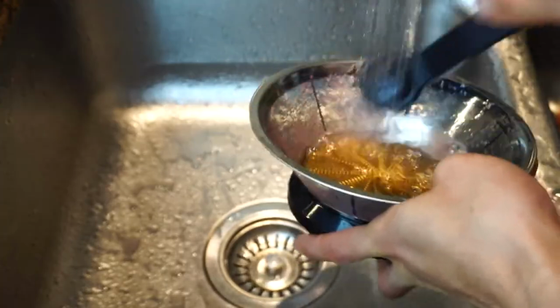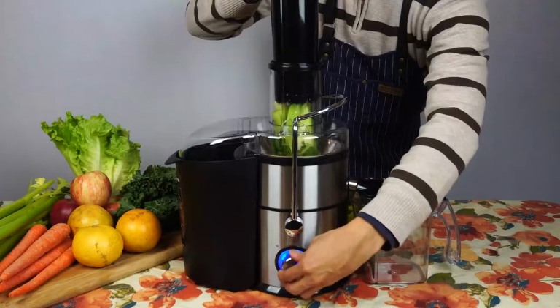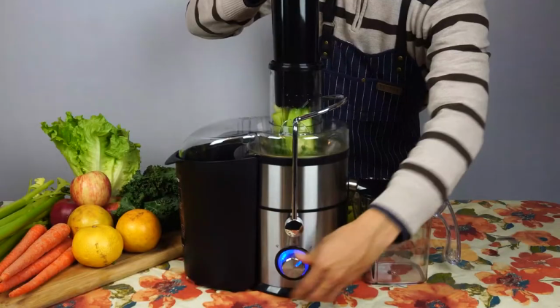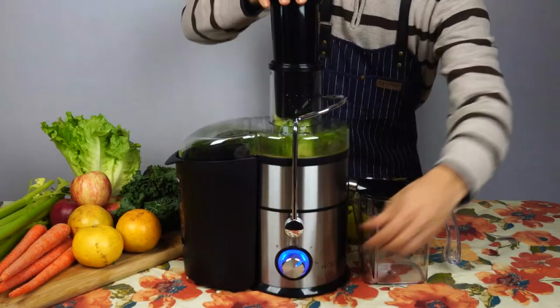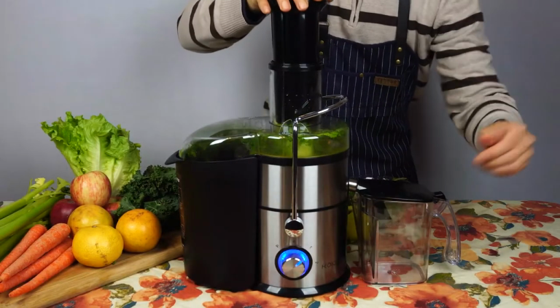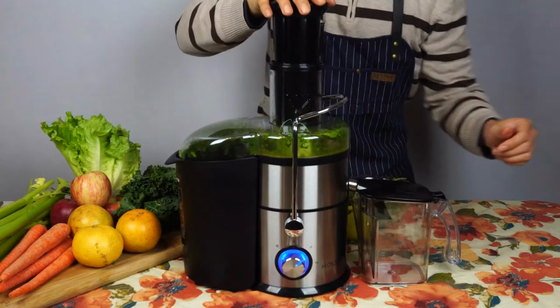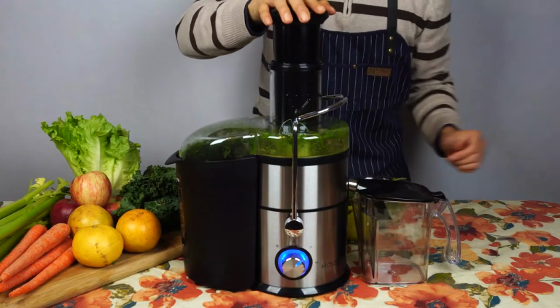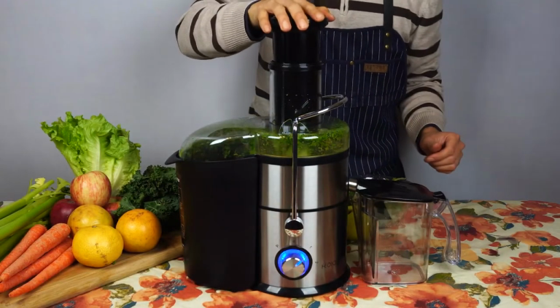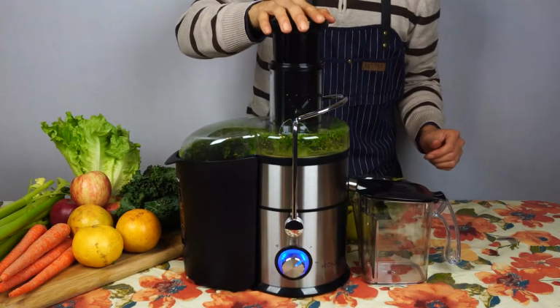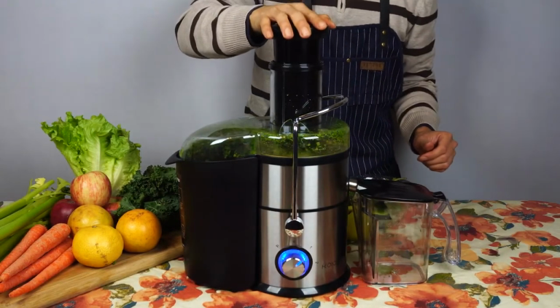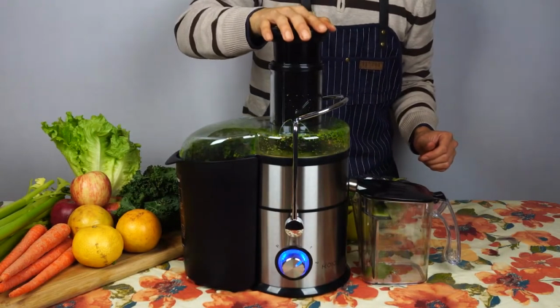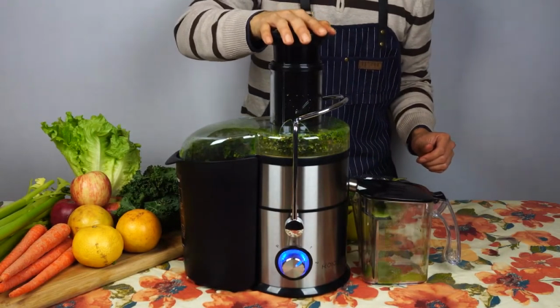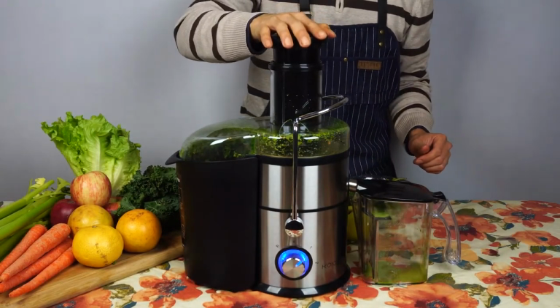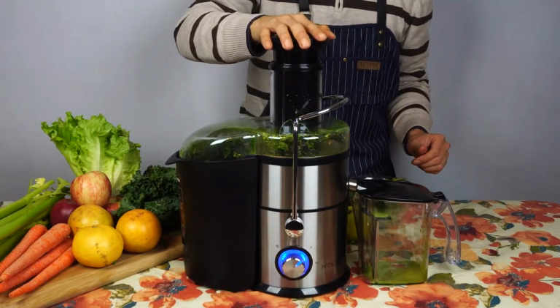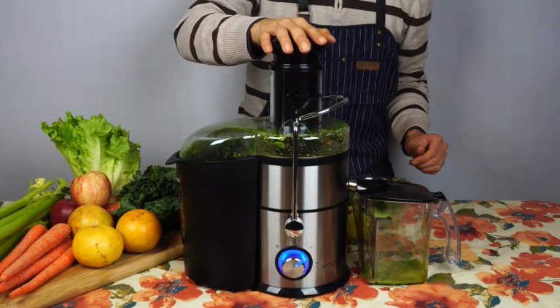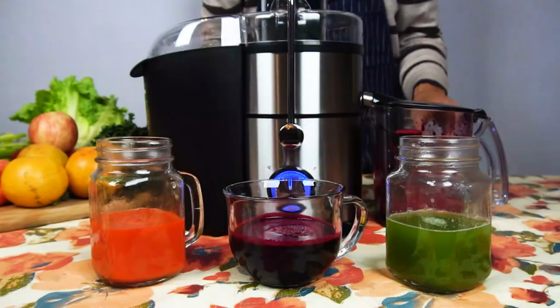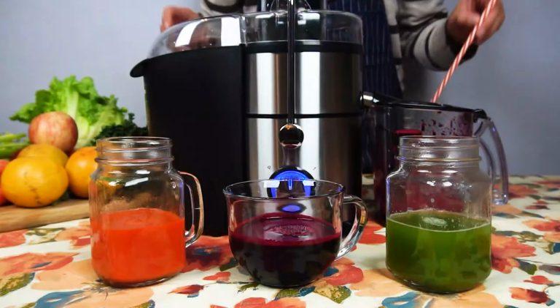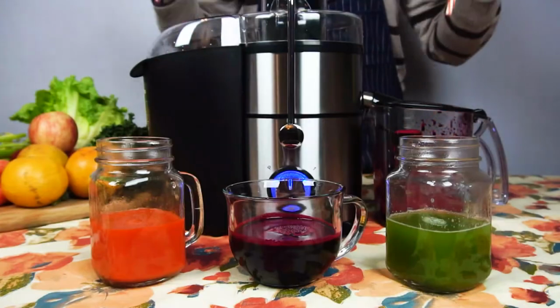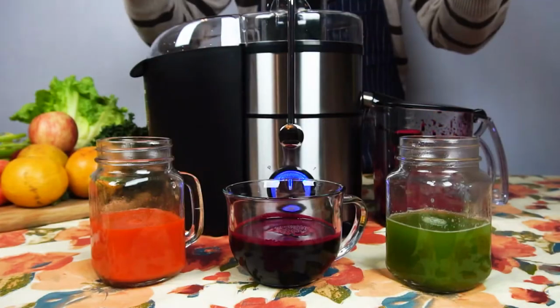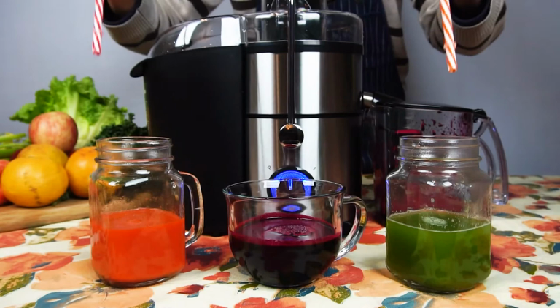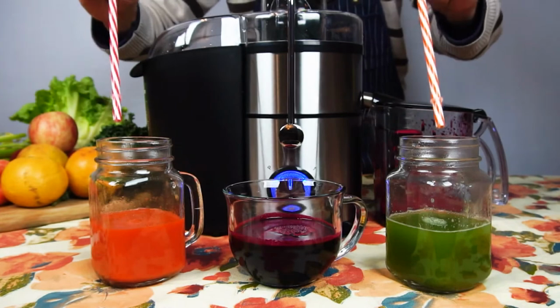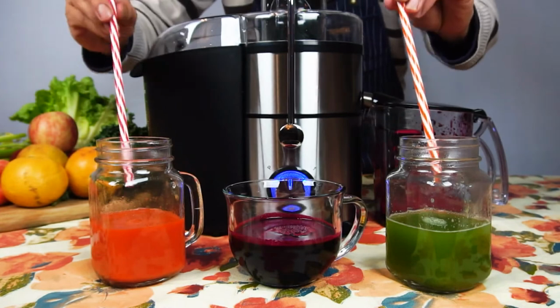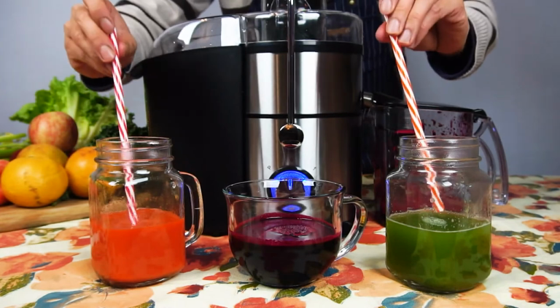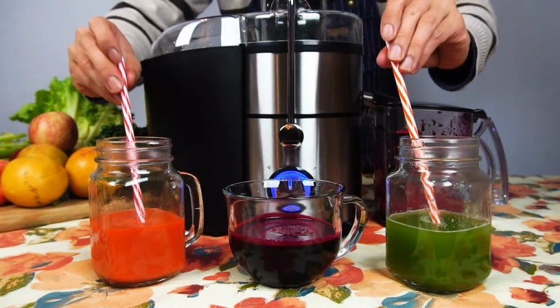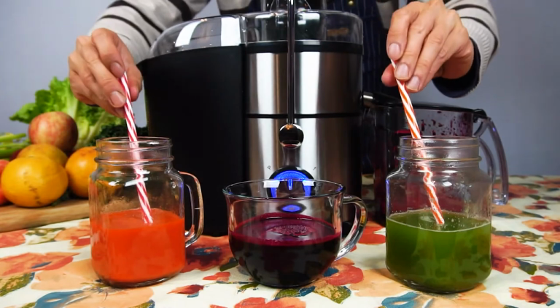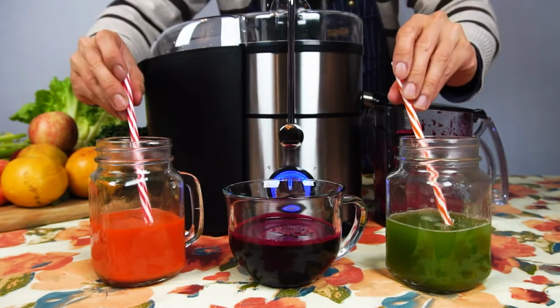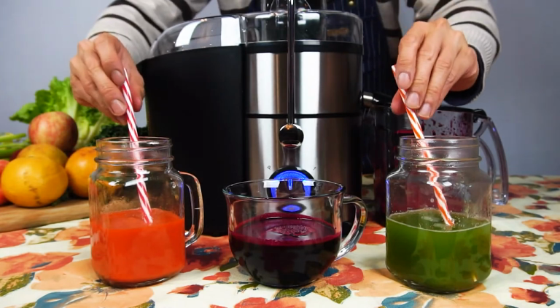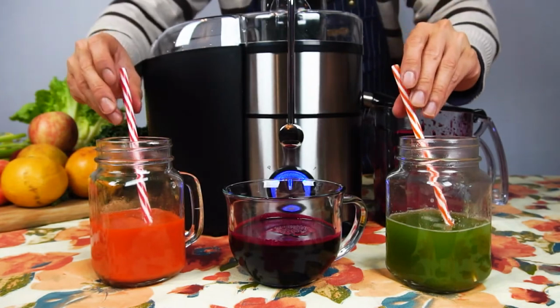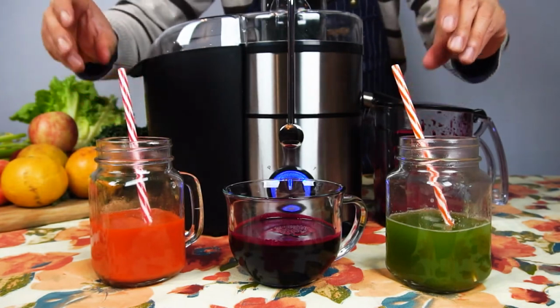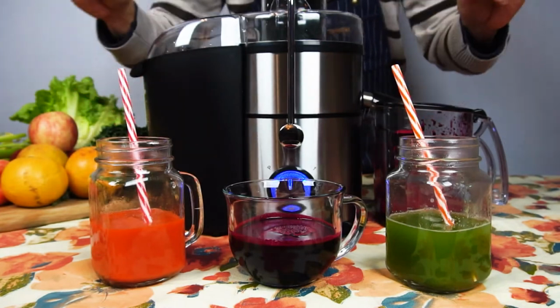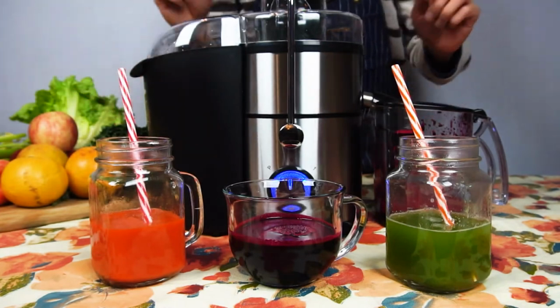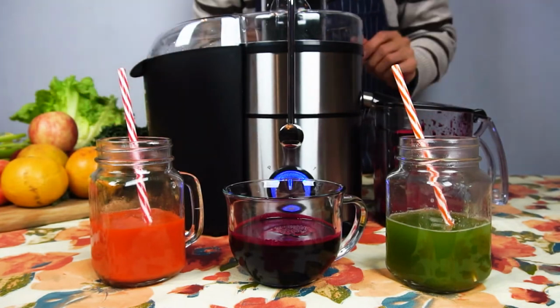The Koyos JE70 Centrifugal Juicer. Fast, efficient, and easy to clean for your healthy lifestyle.